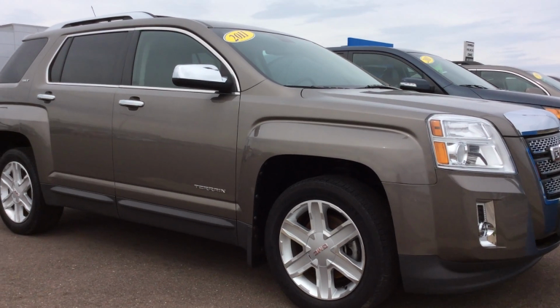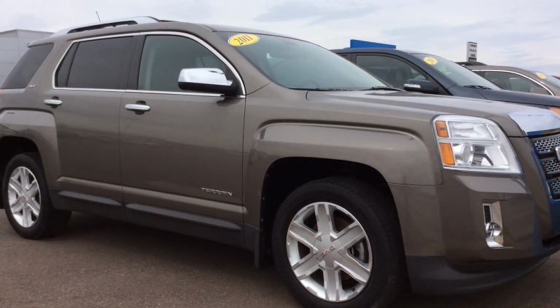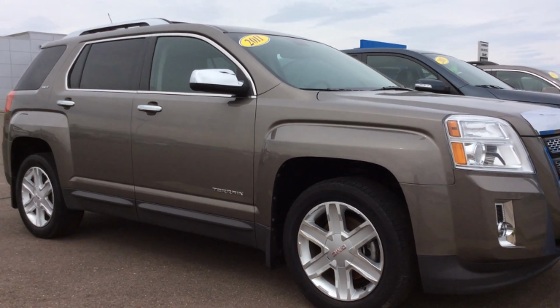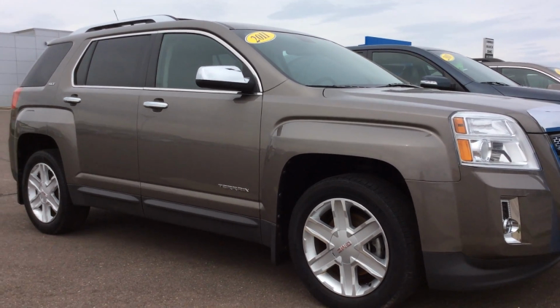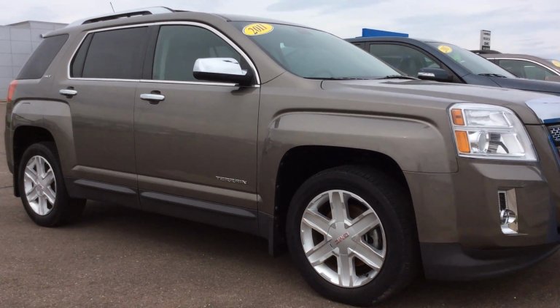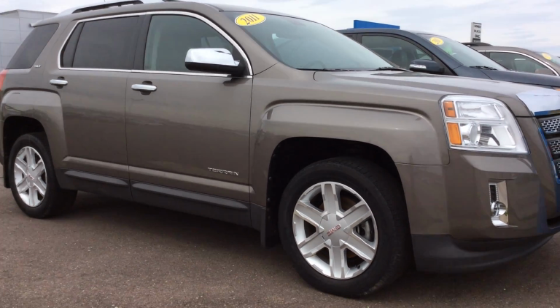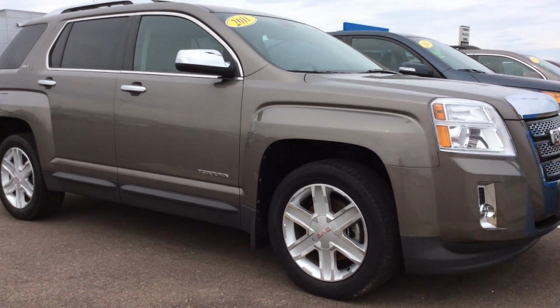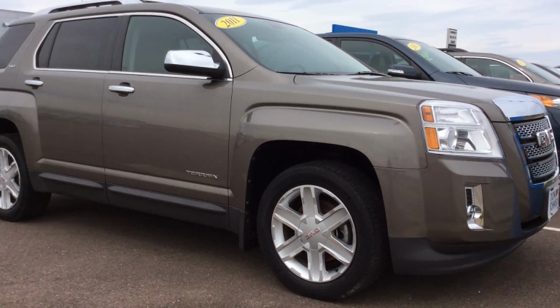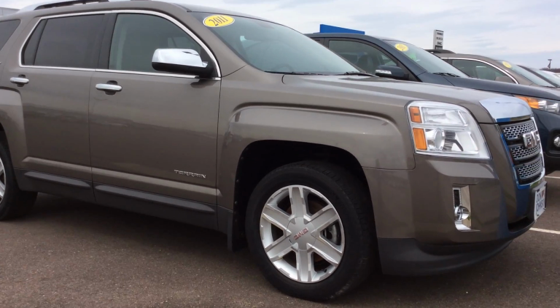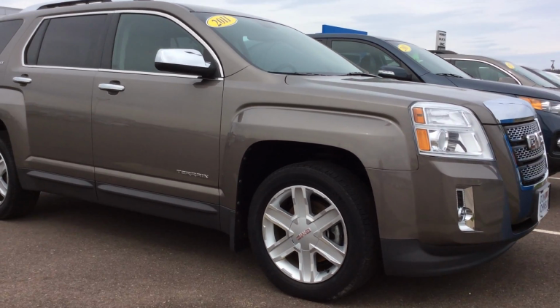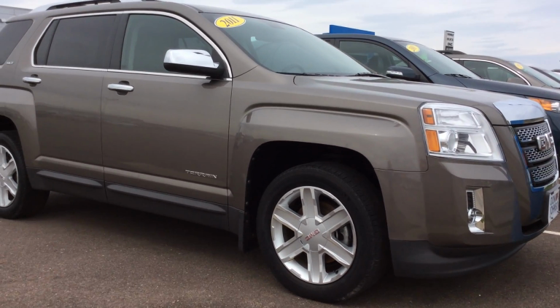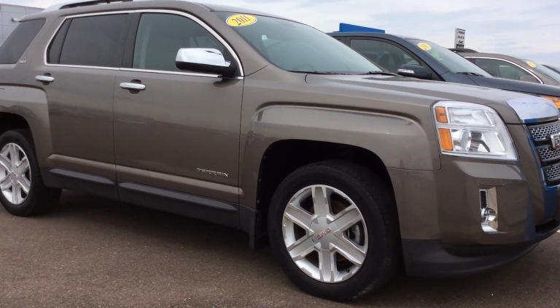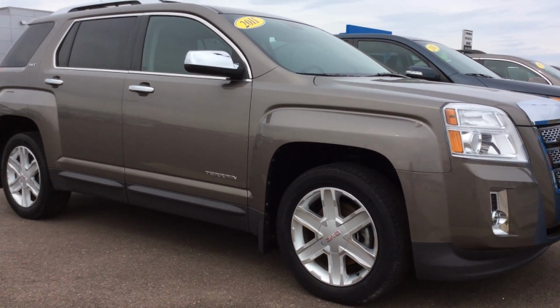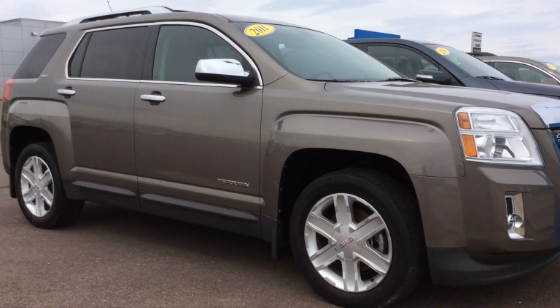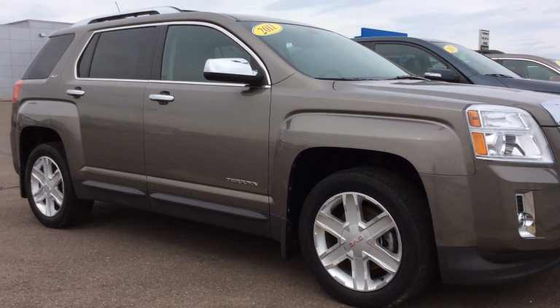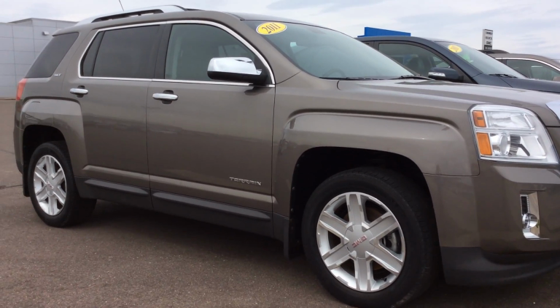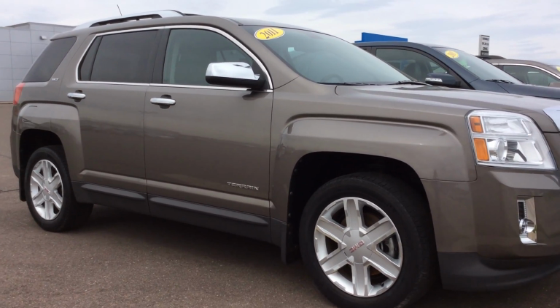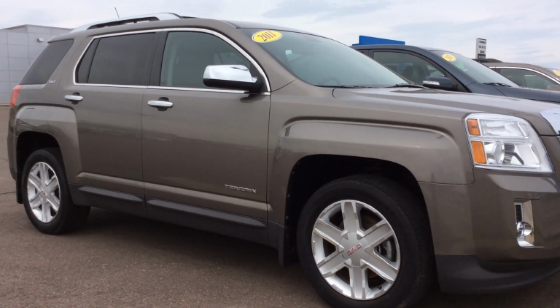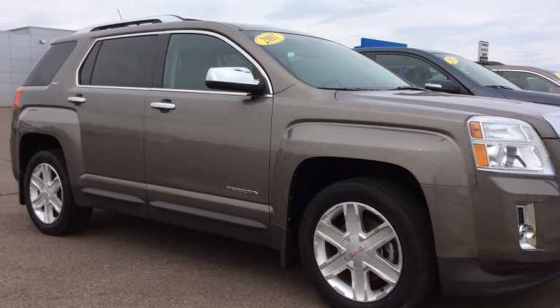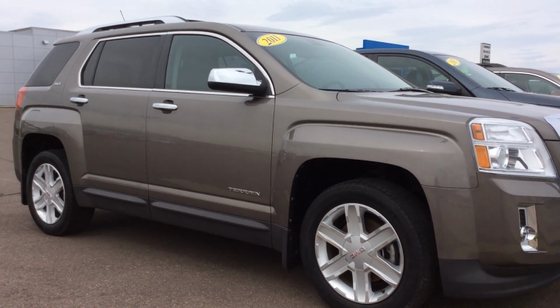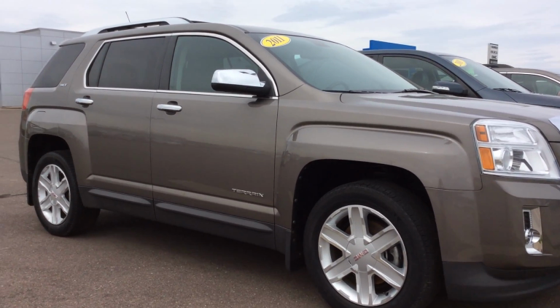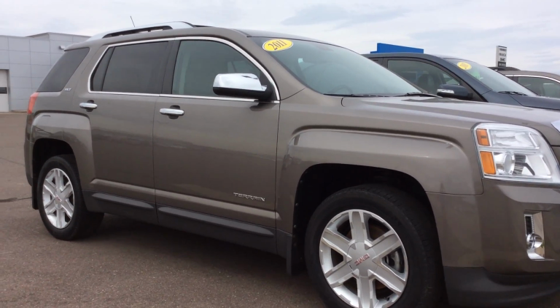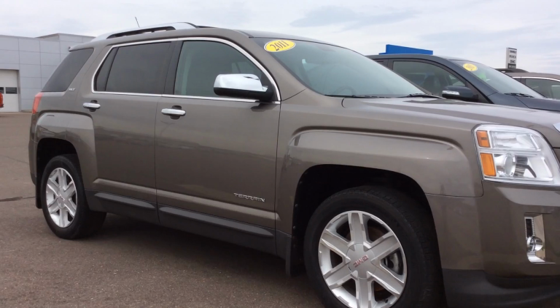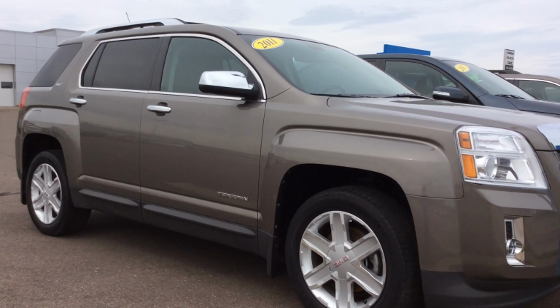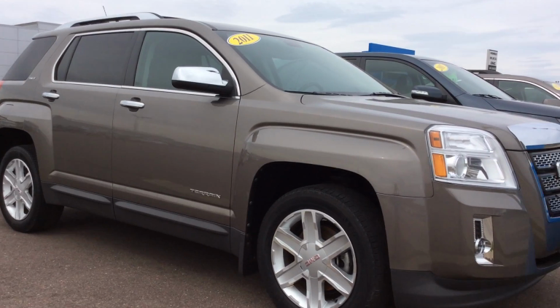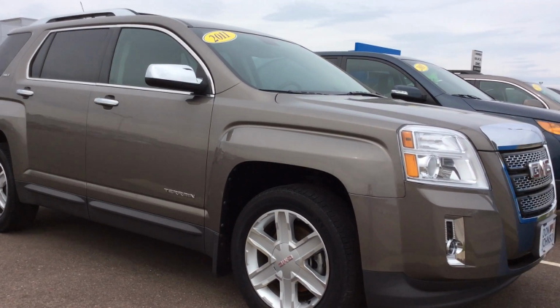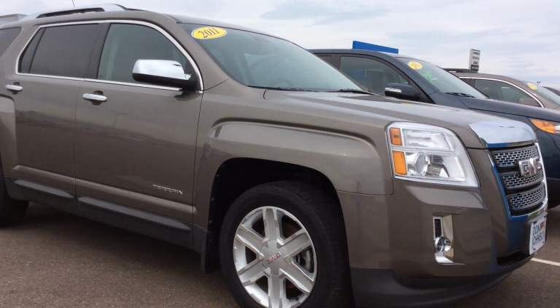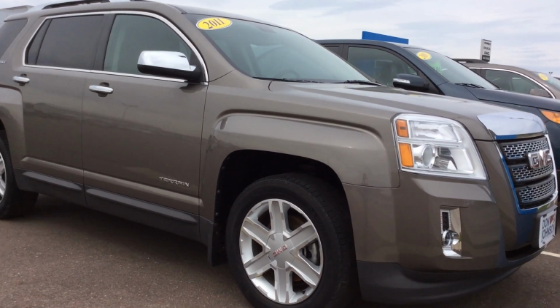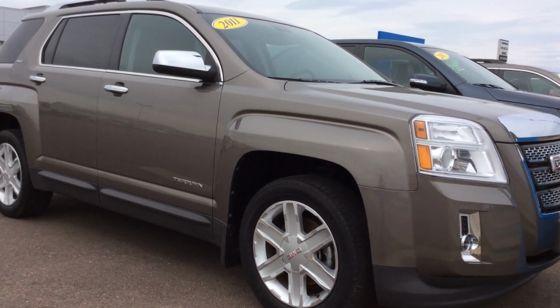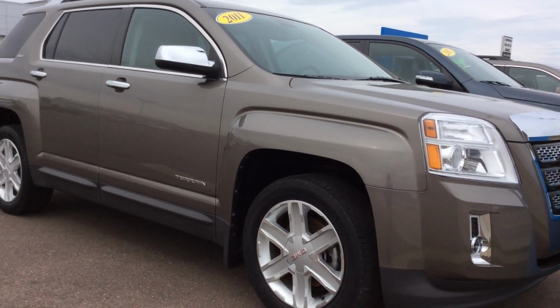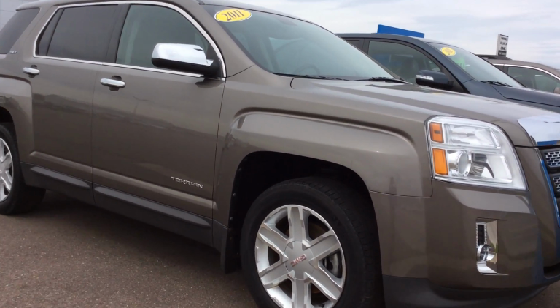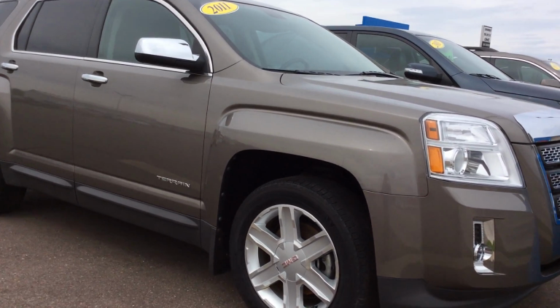How's it going everybody? Mike over here at Don Johnson Motors. Today, we're taking a look at this 2011 GMC Terrain.